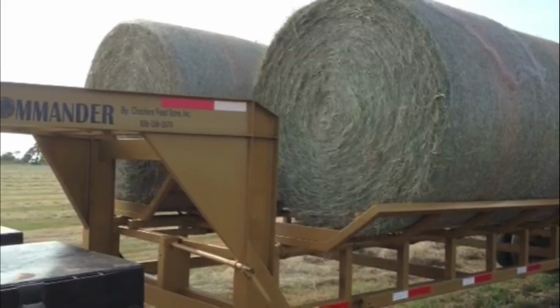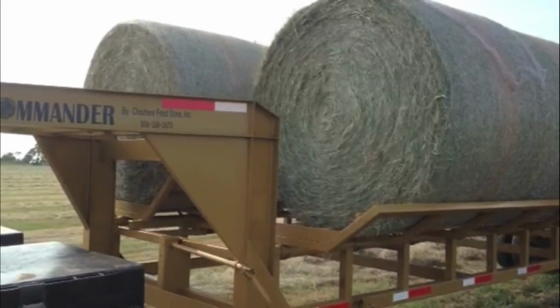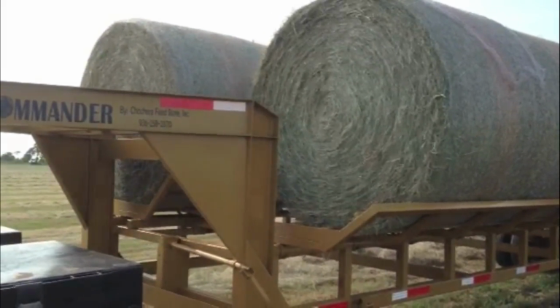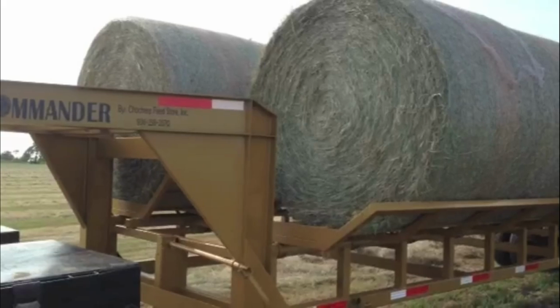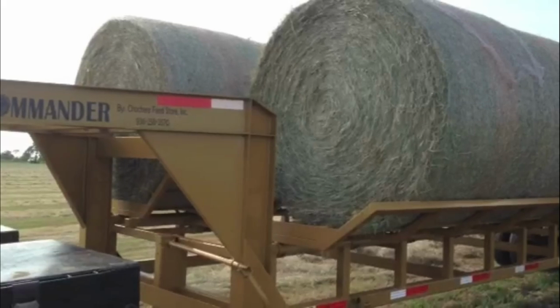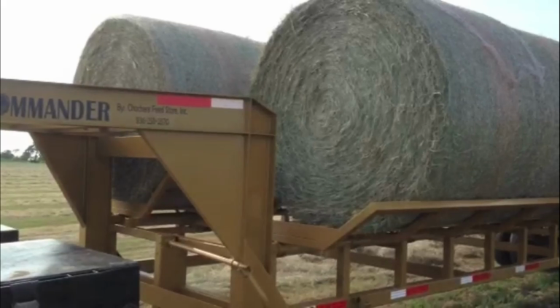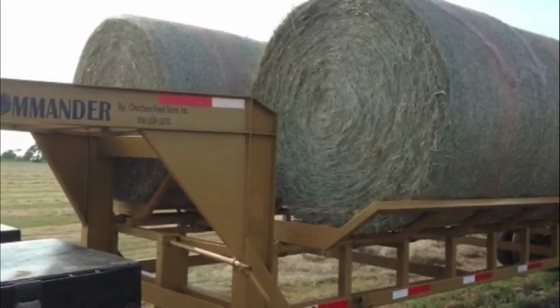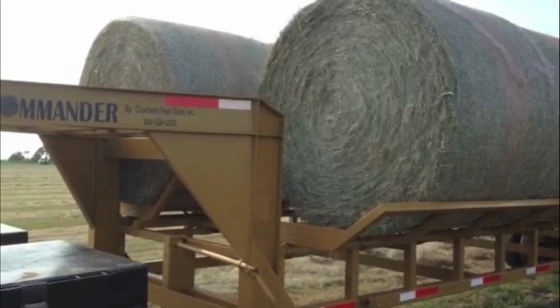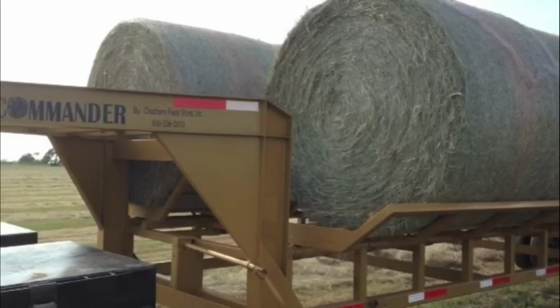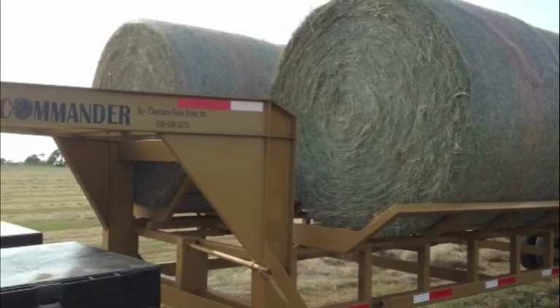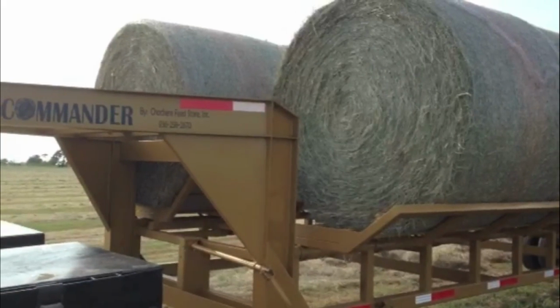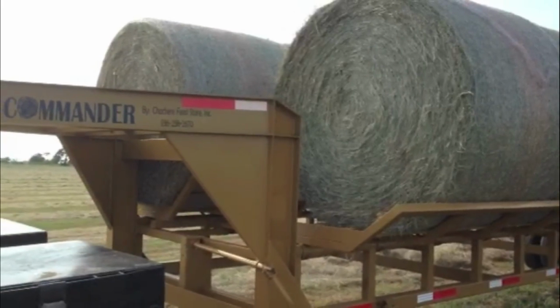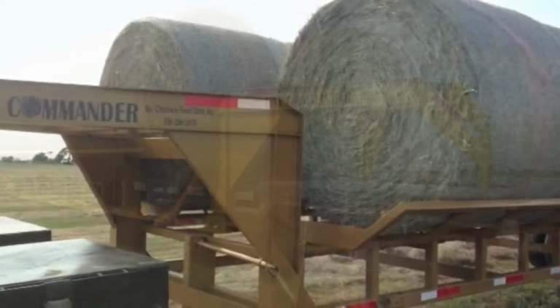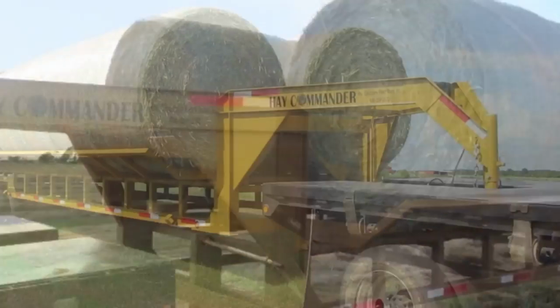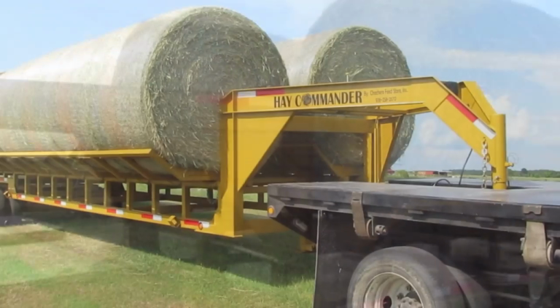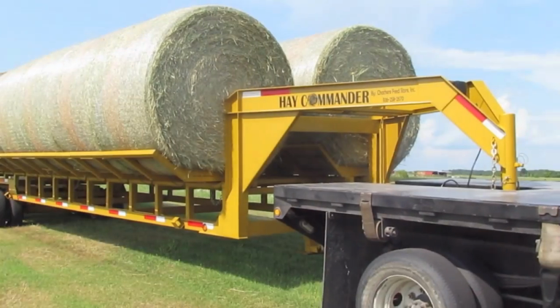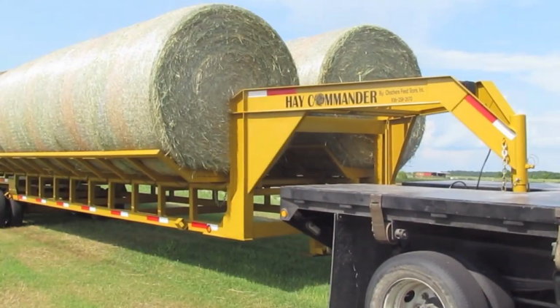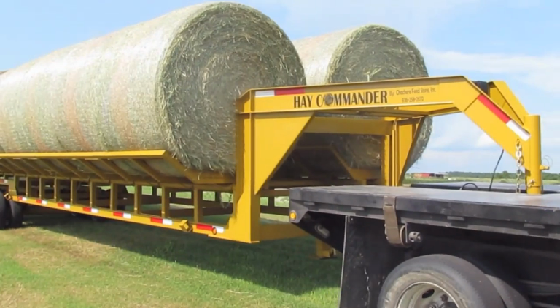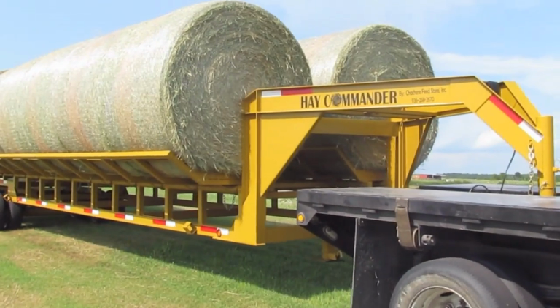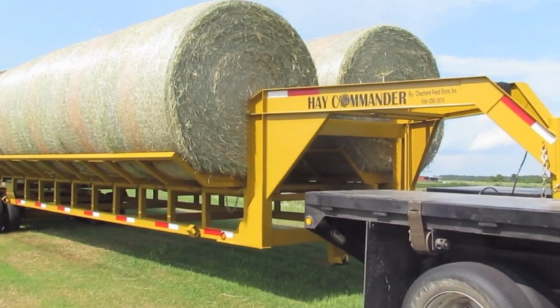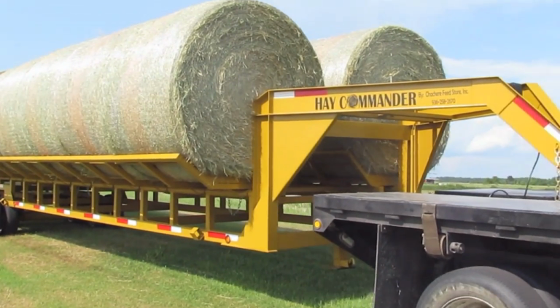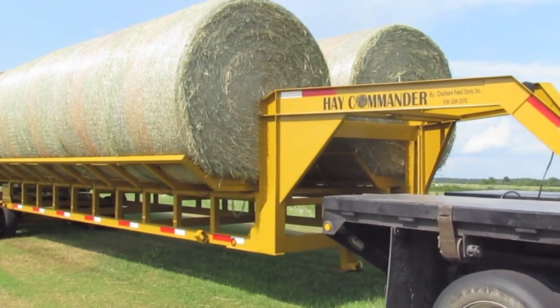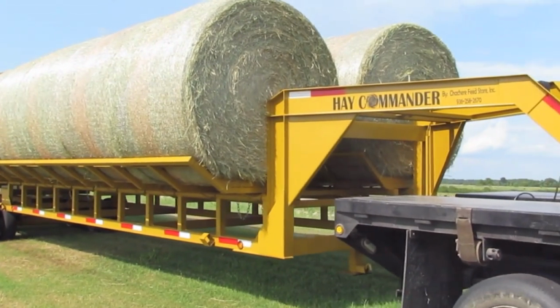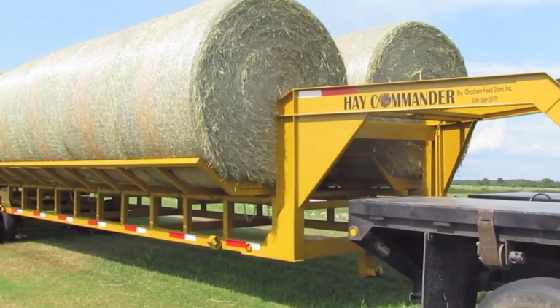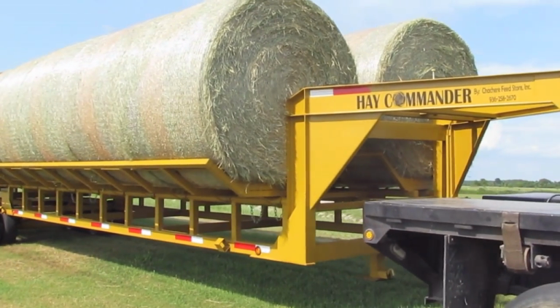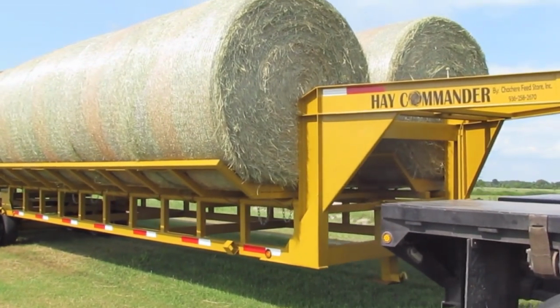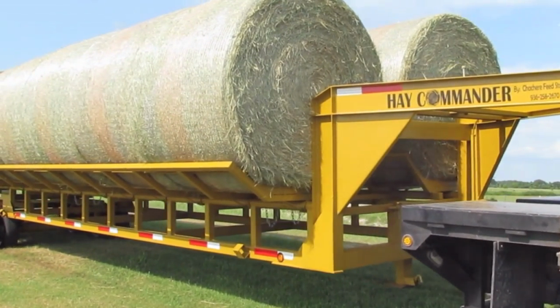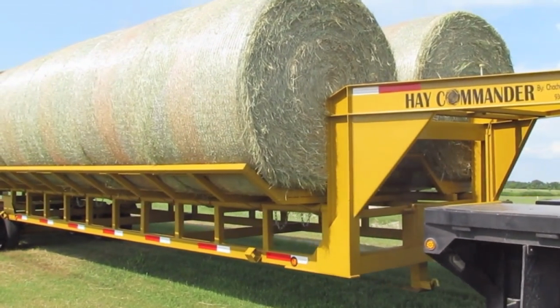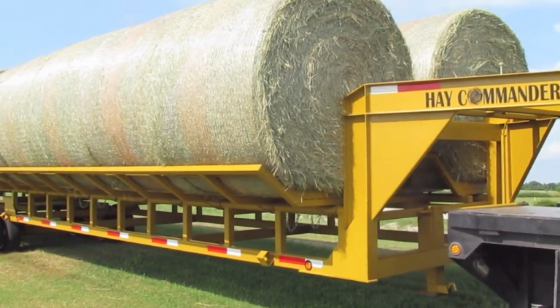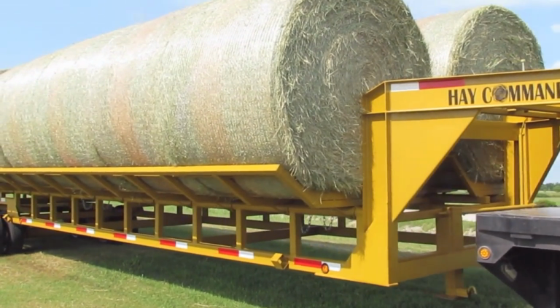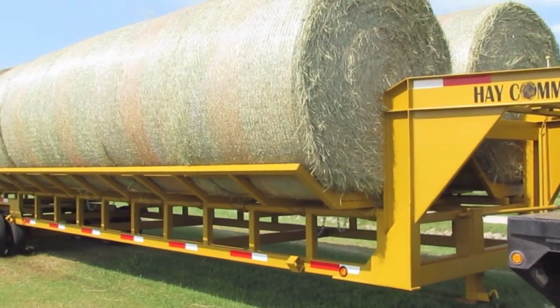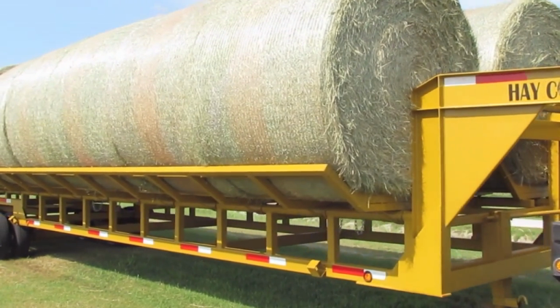Once the Hay Commander is loaded, simply transport your load to your storage facility.